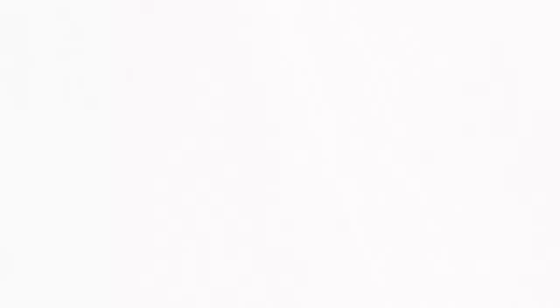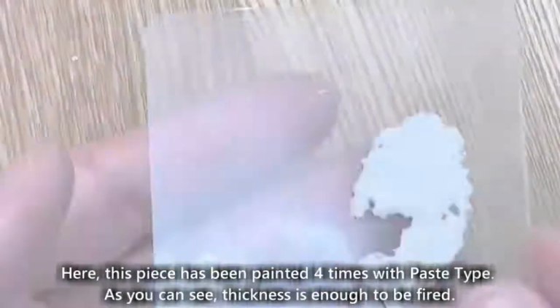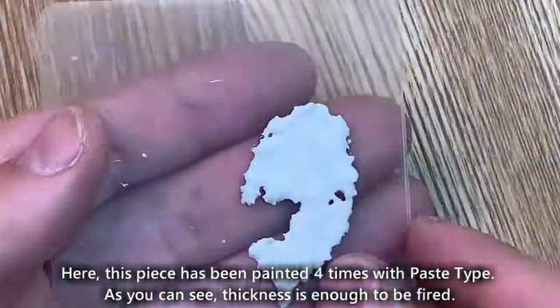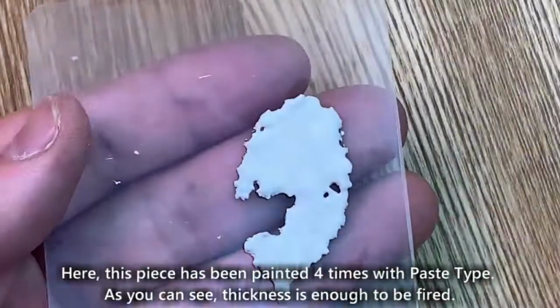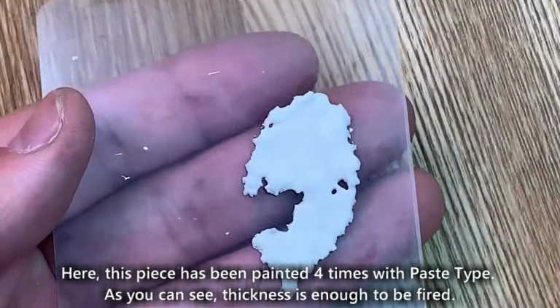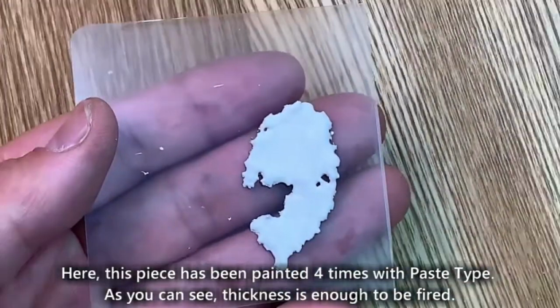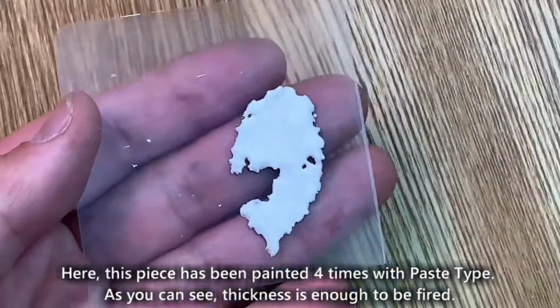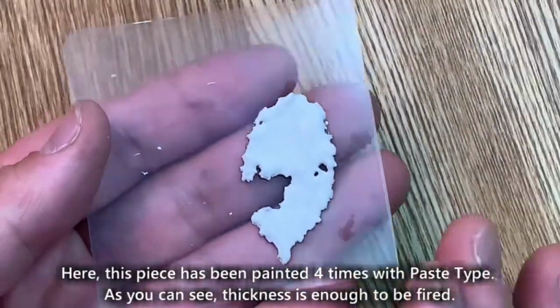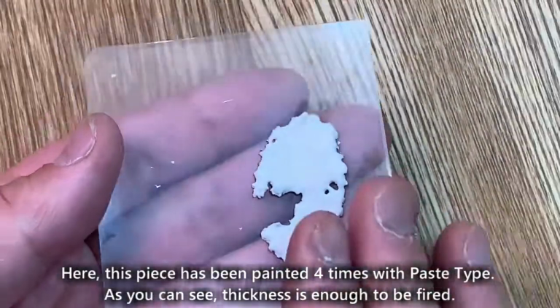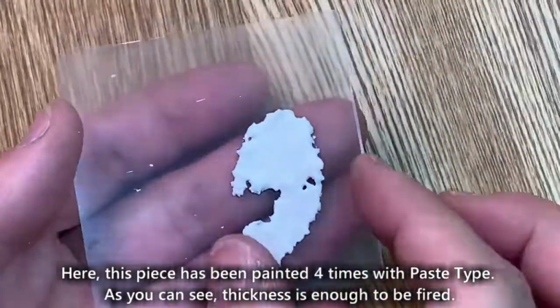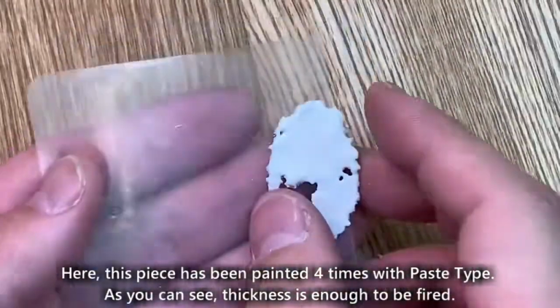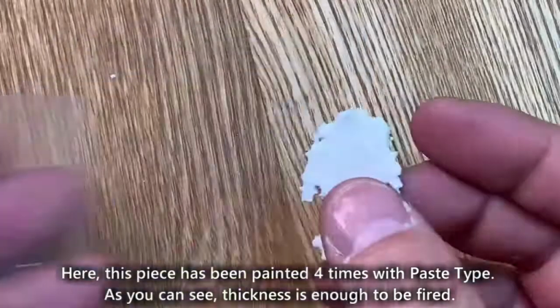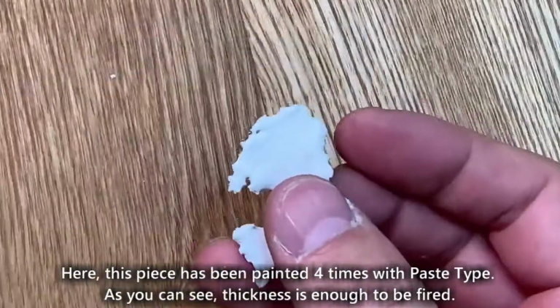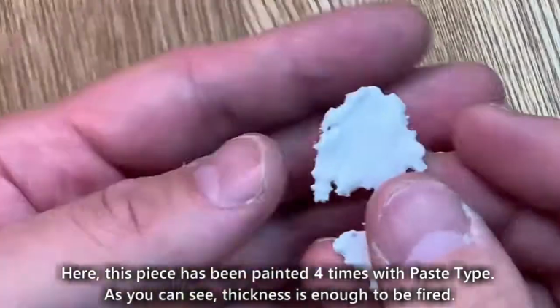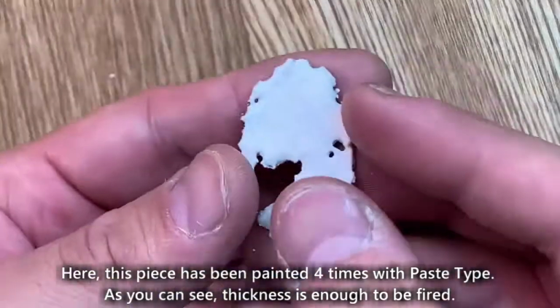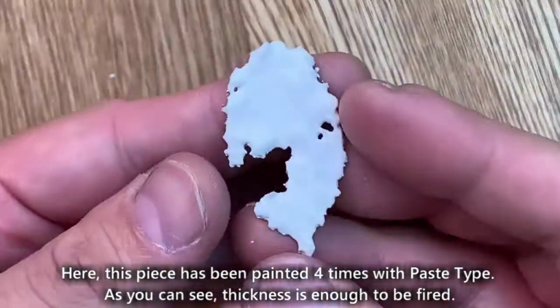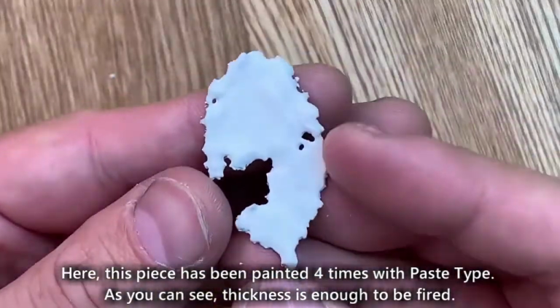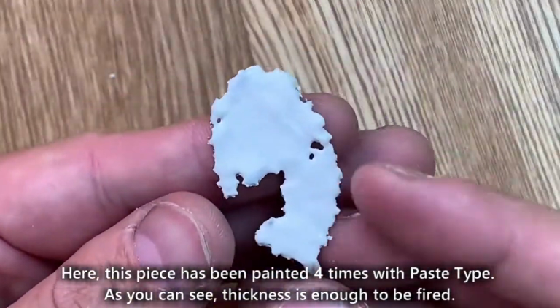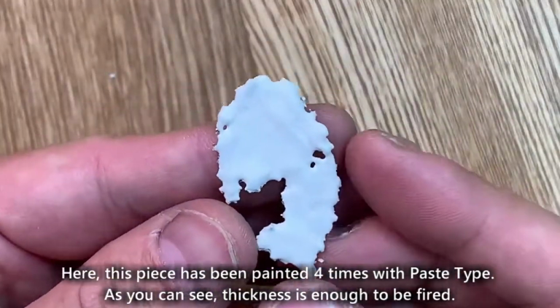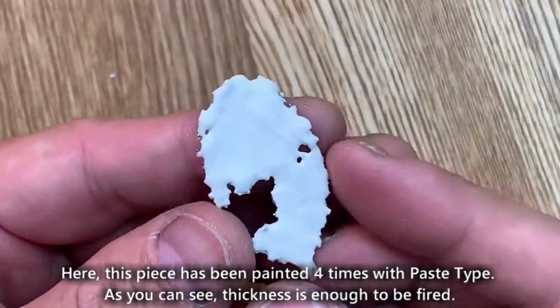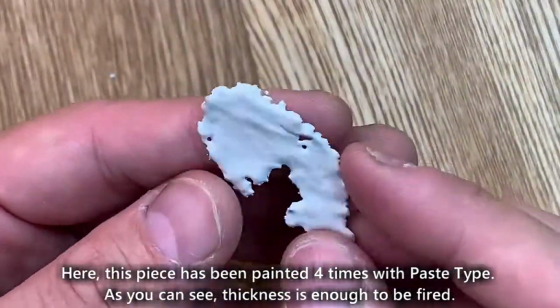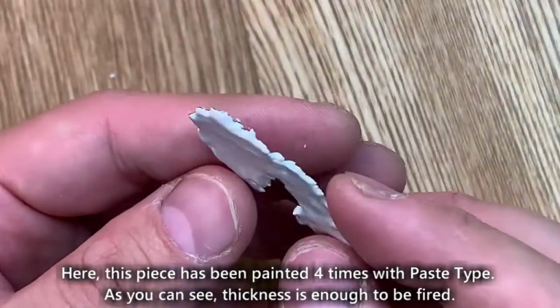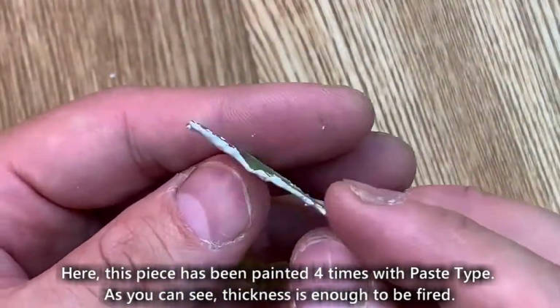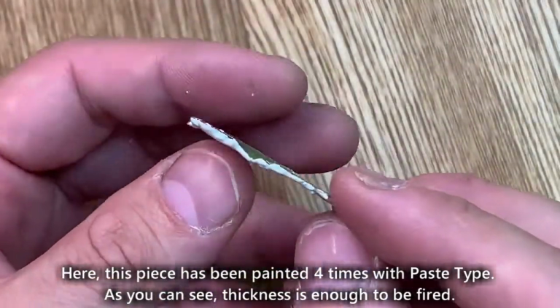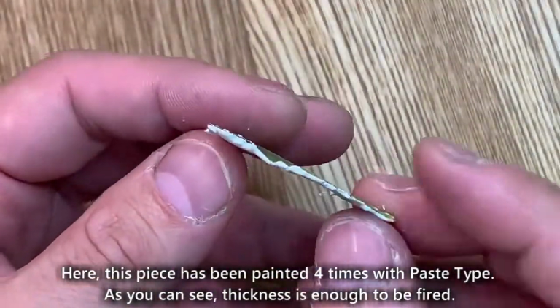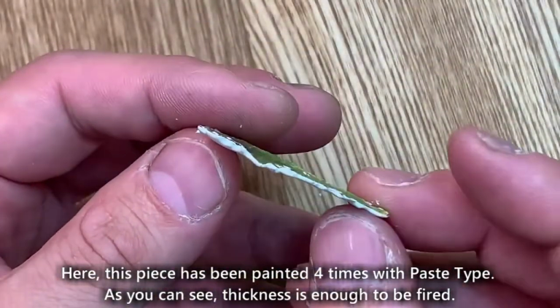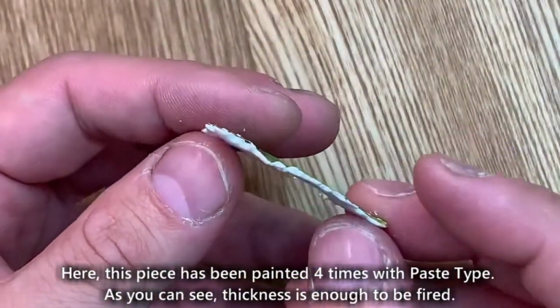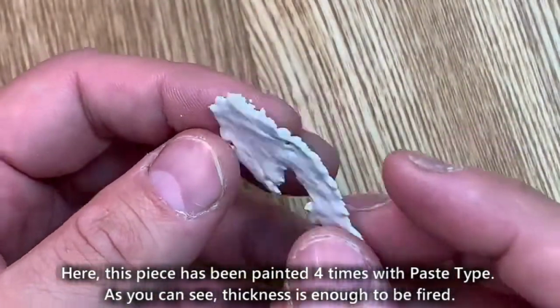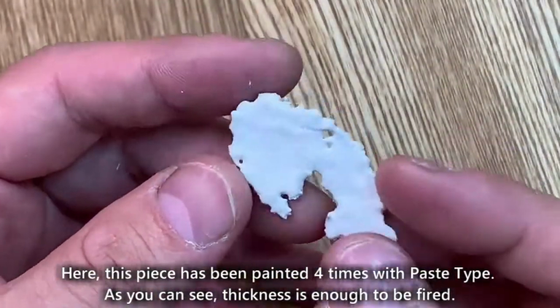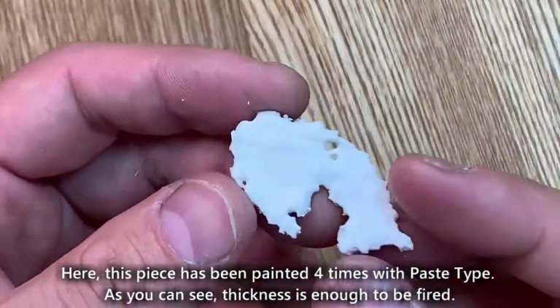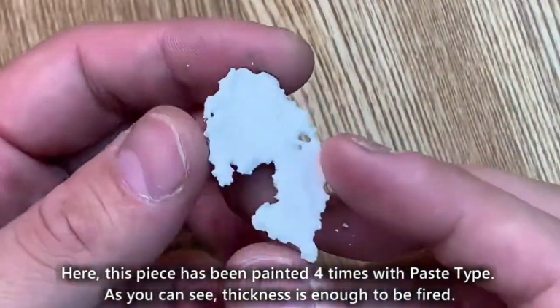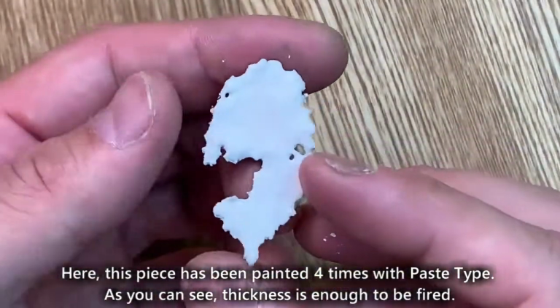Repeat this process about 3 to 4 times. Here, this piece has been painted 4 times with paste type. As you can see, the thickness is enough to be fired.